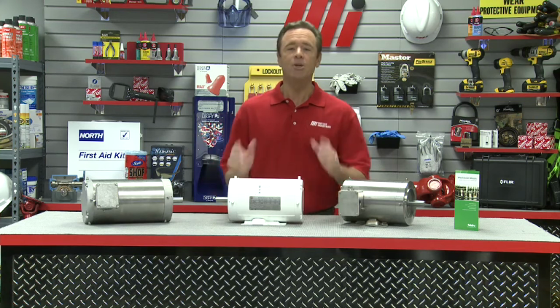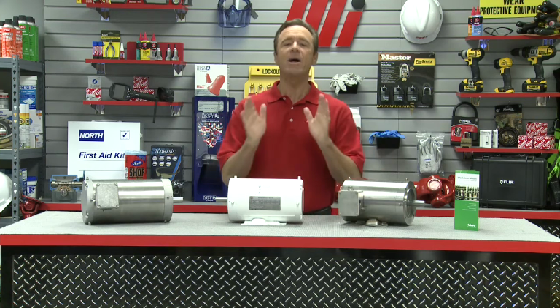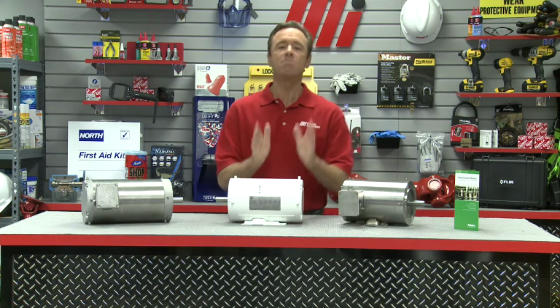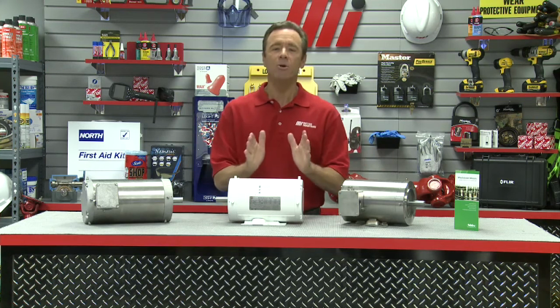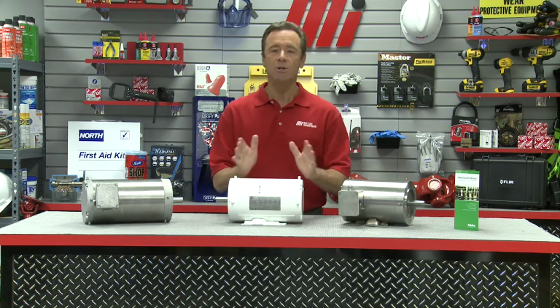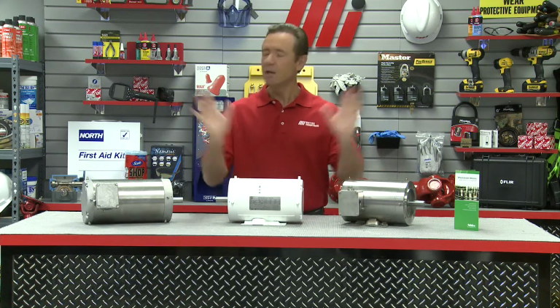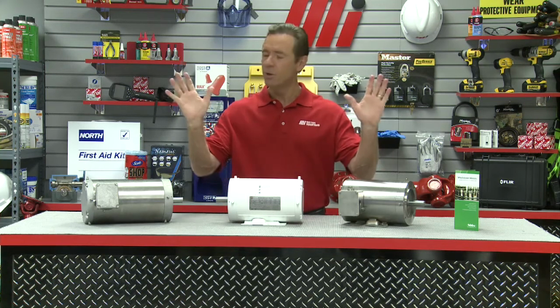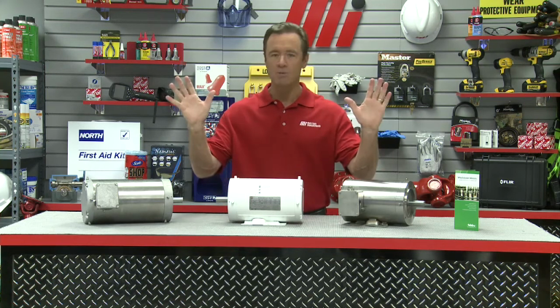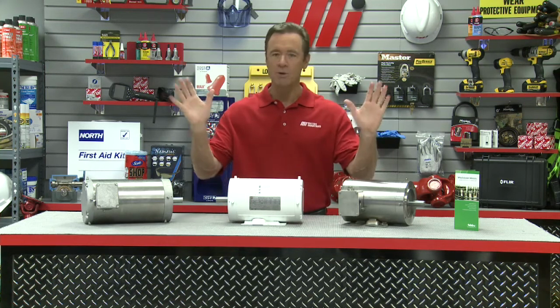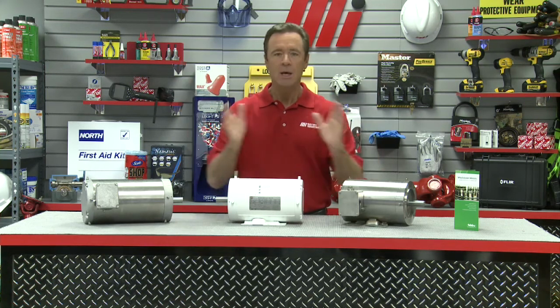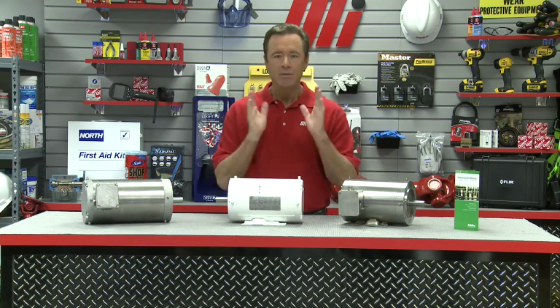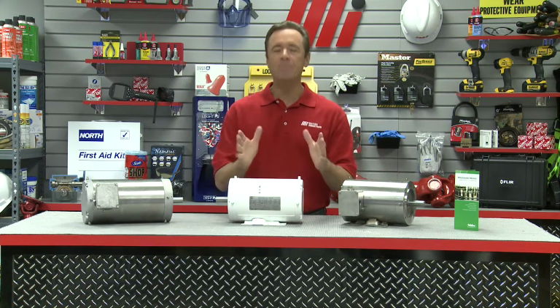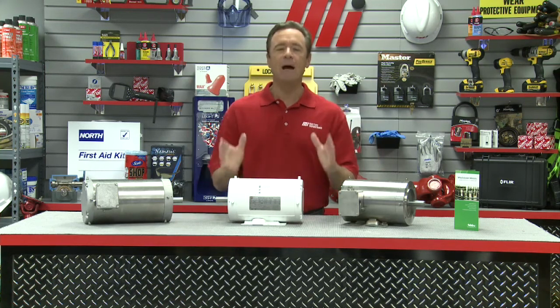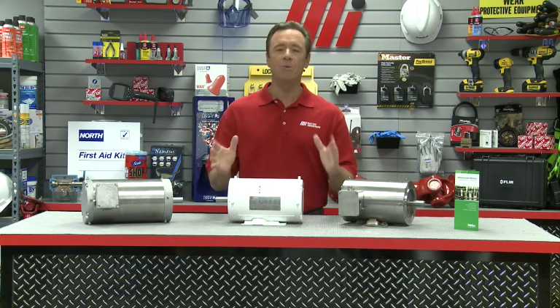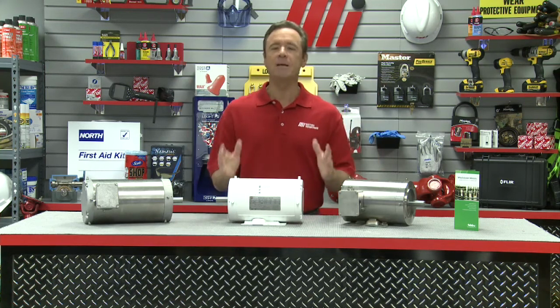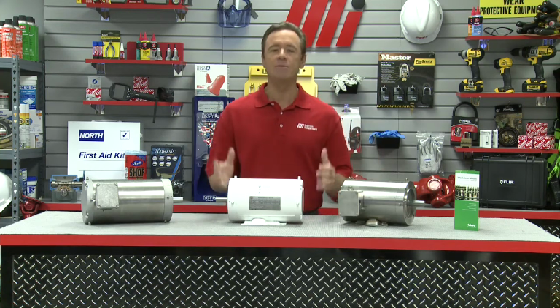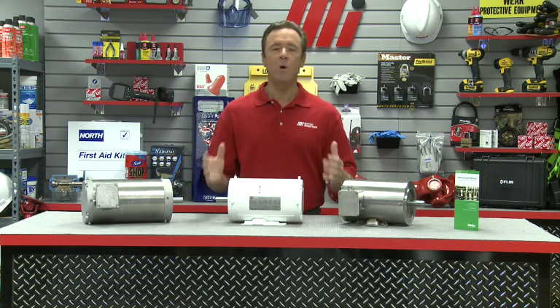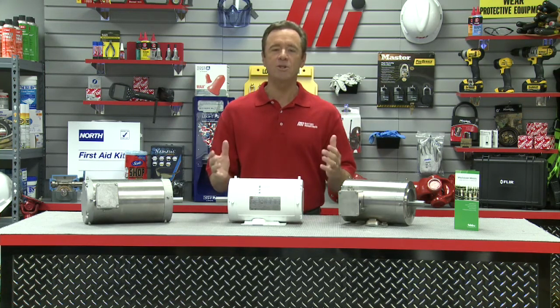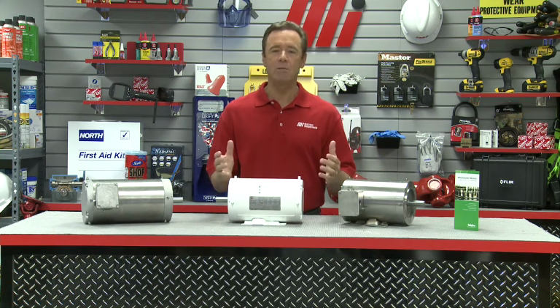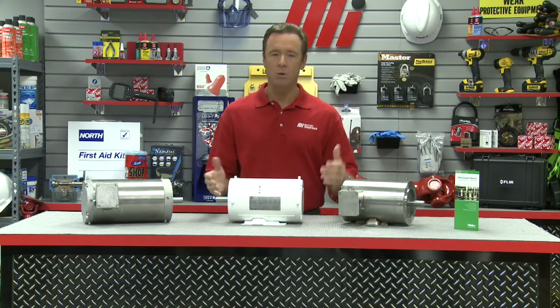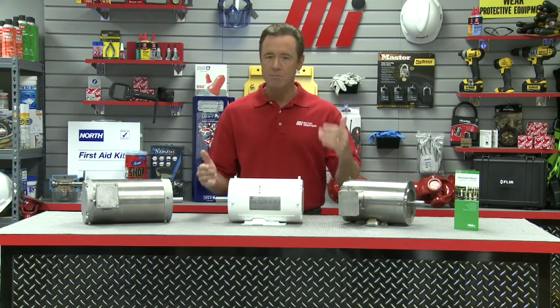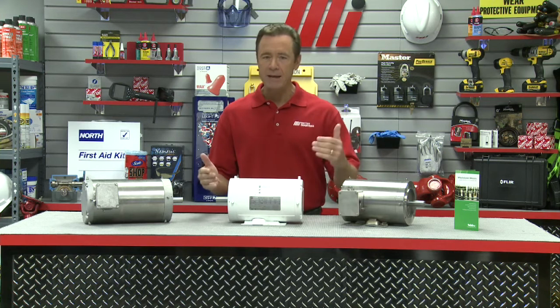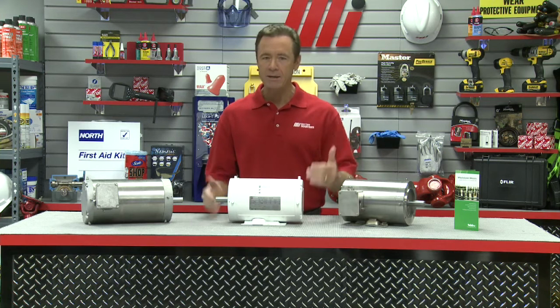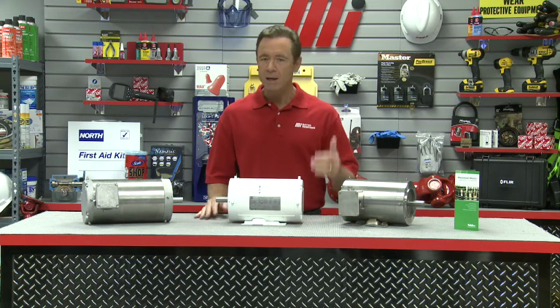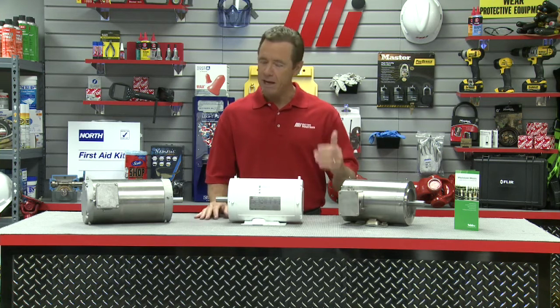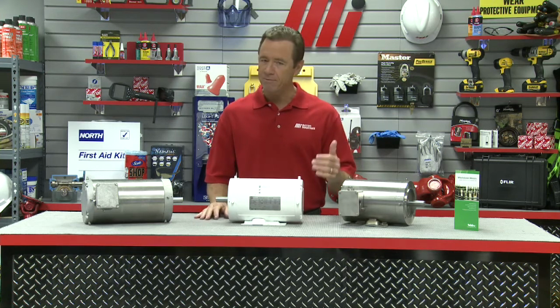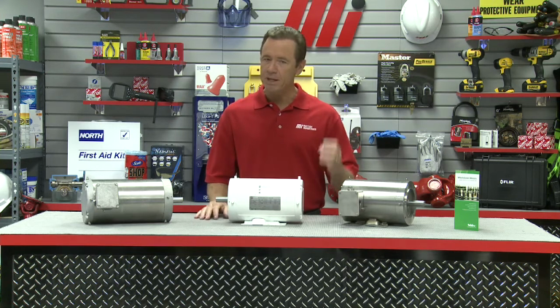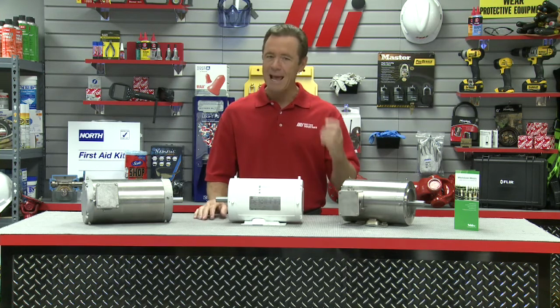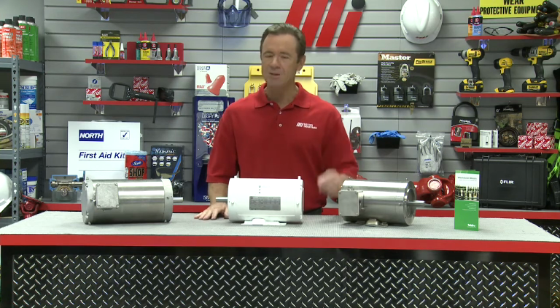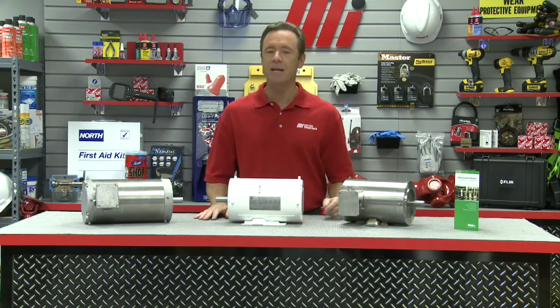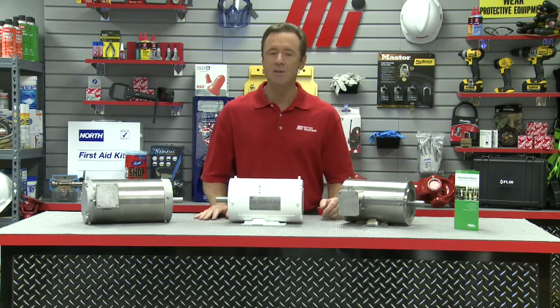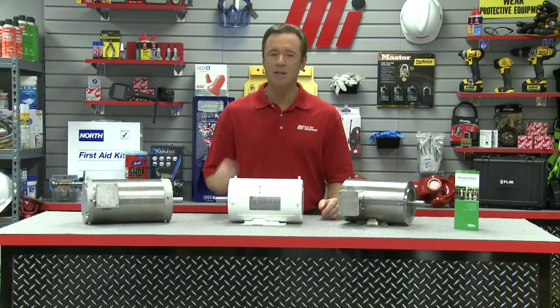U.S. Motors provides three types of wash-down motors: painted, paint-free, and stainless steel.